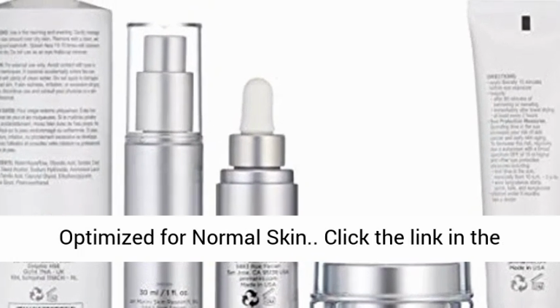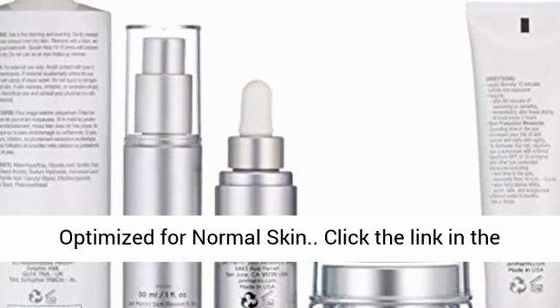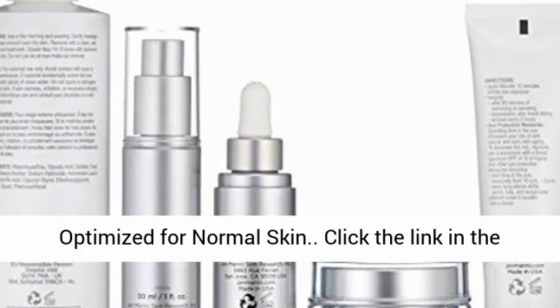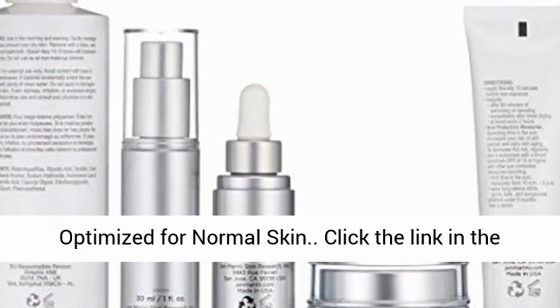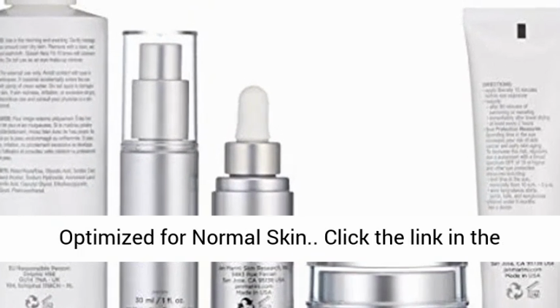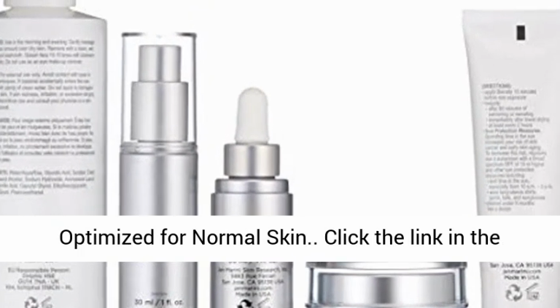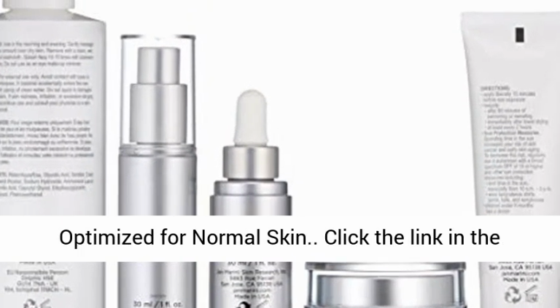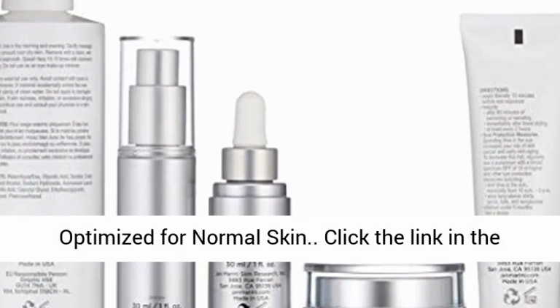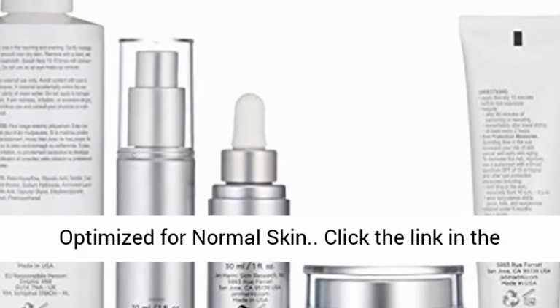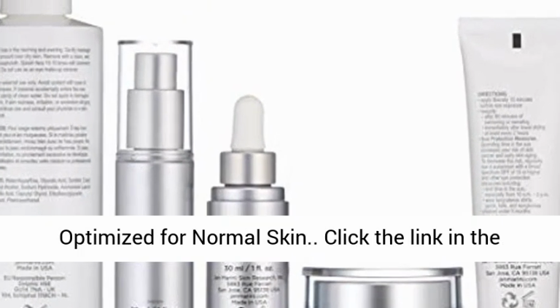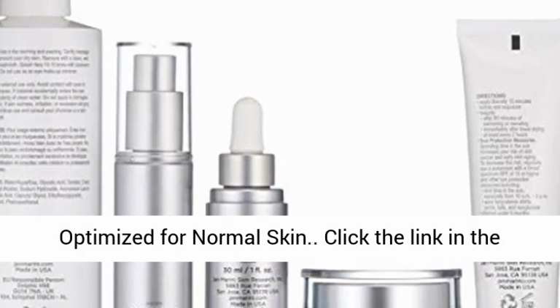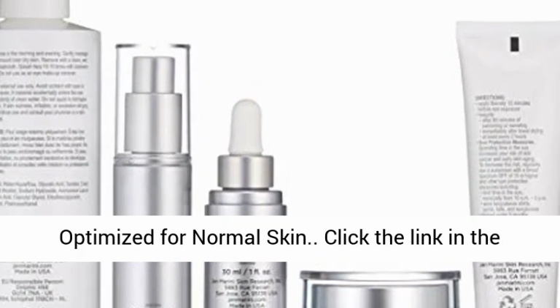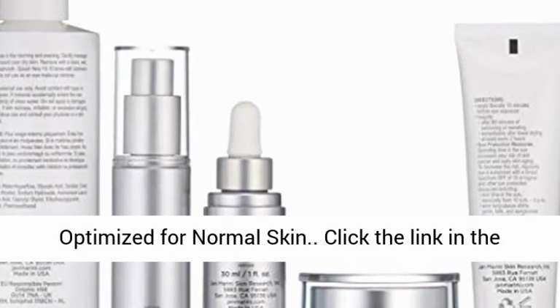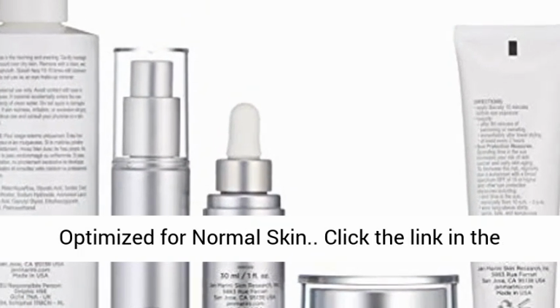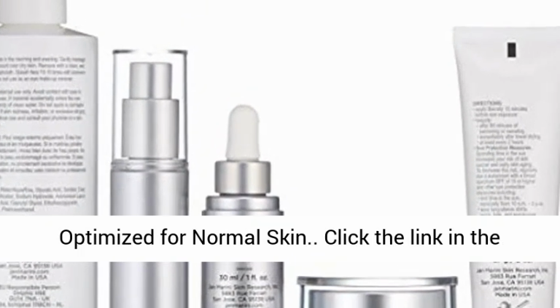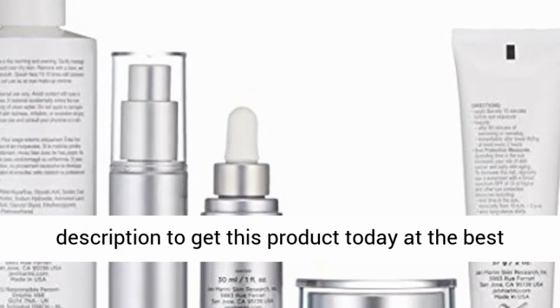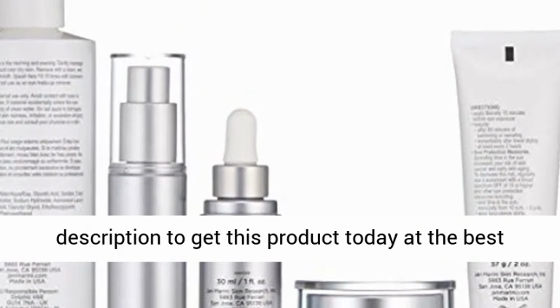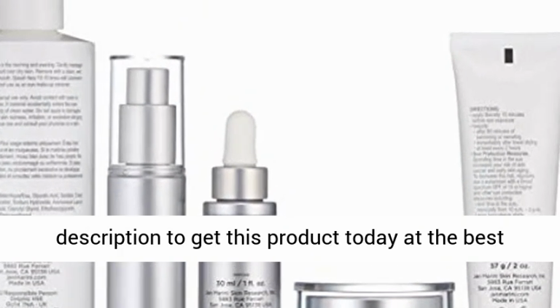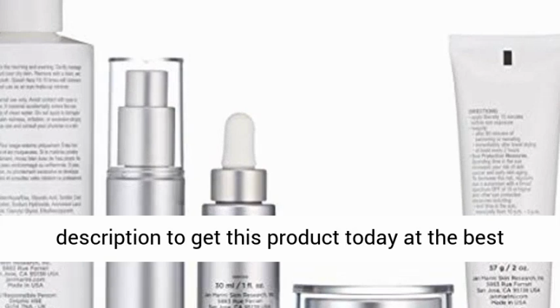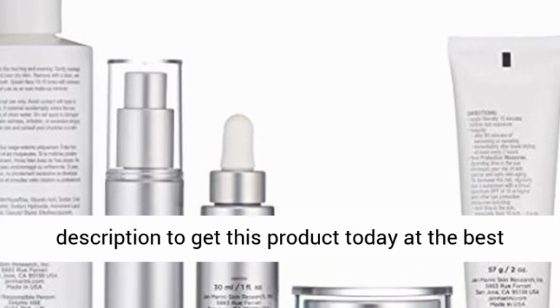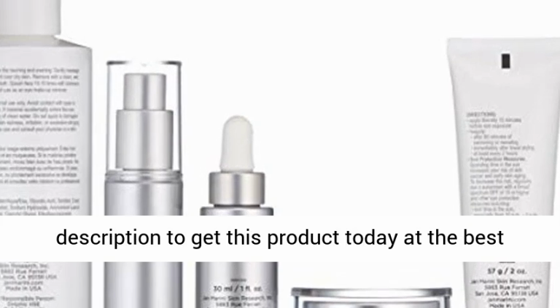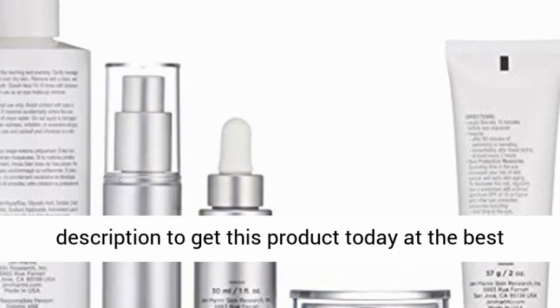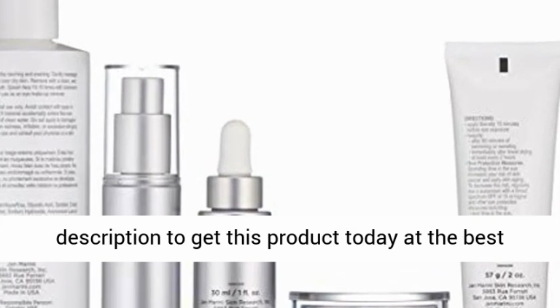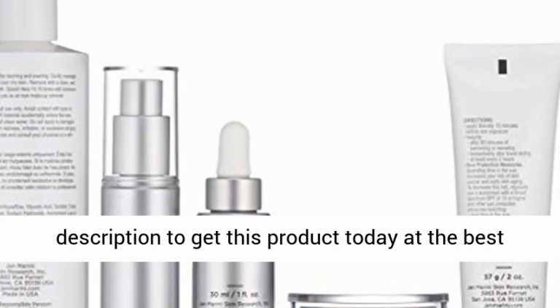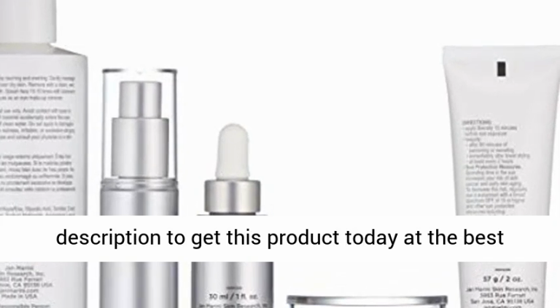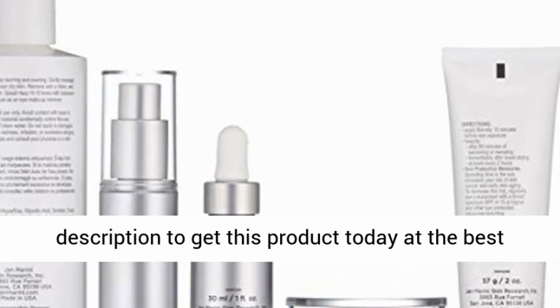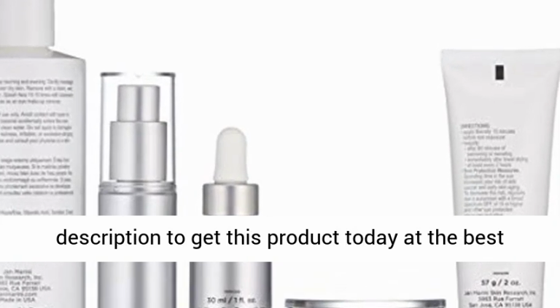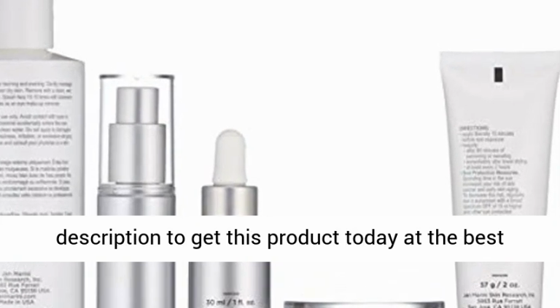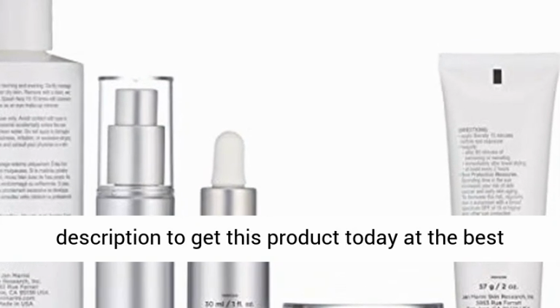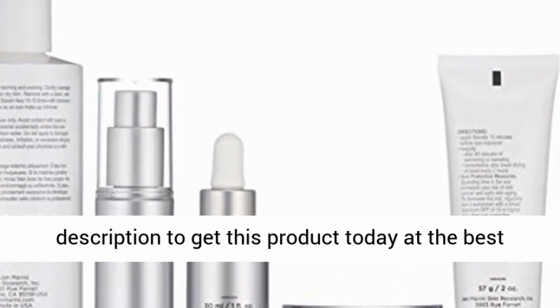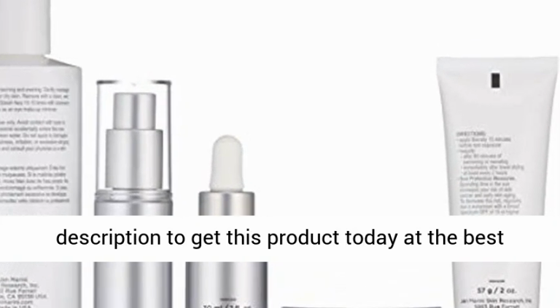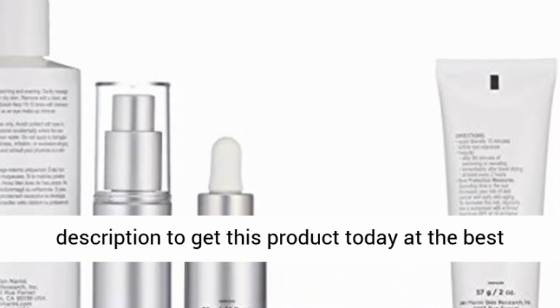Optimized for normal skin. Click the link in the description to get this product today at the best price.